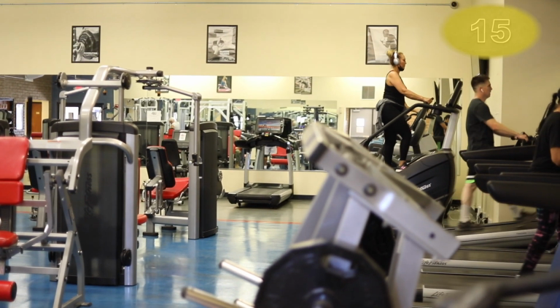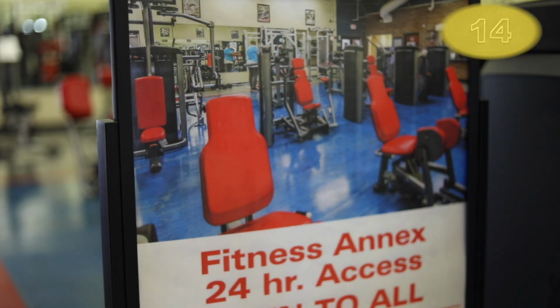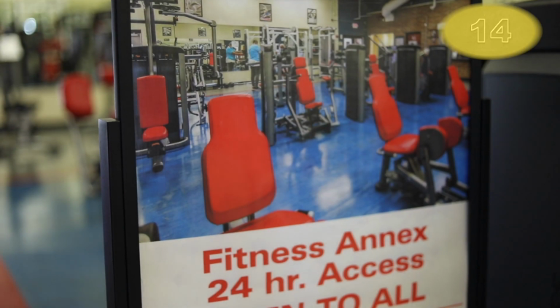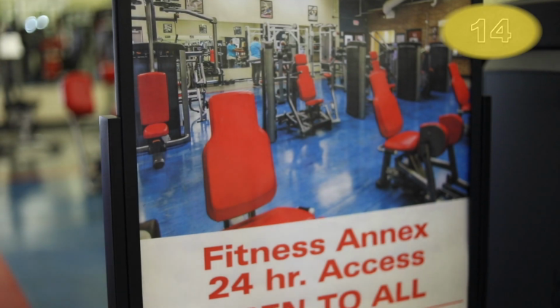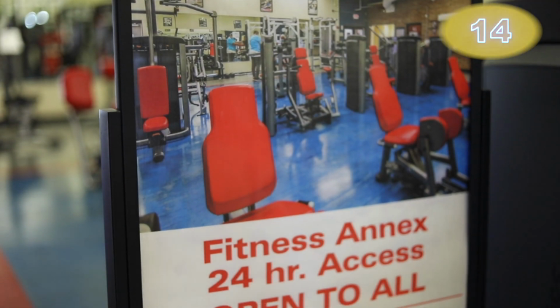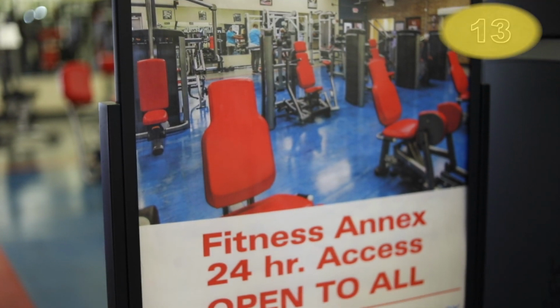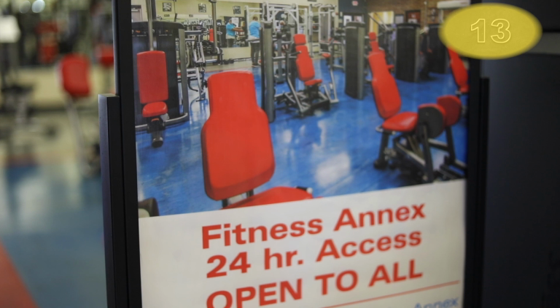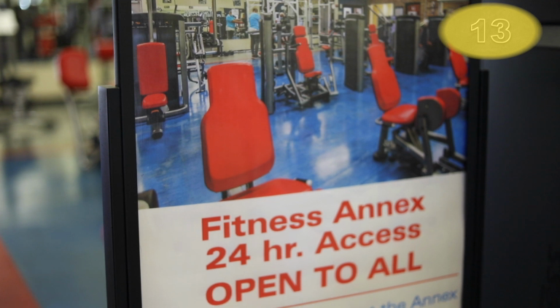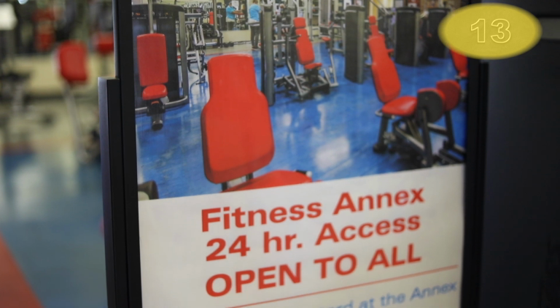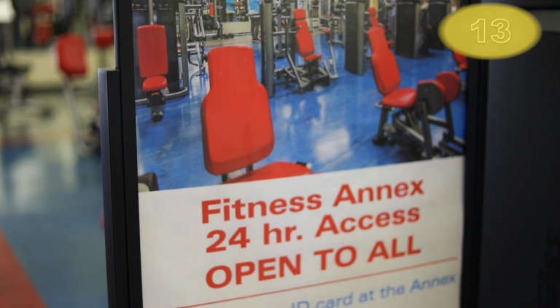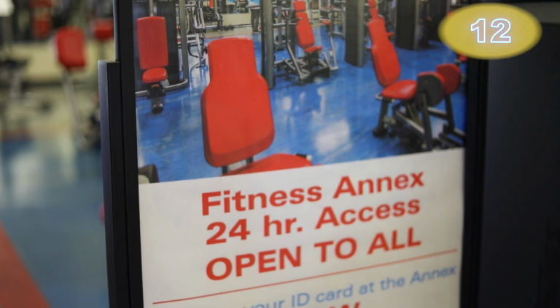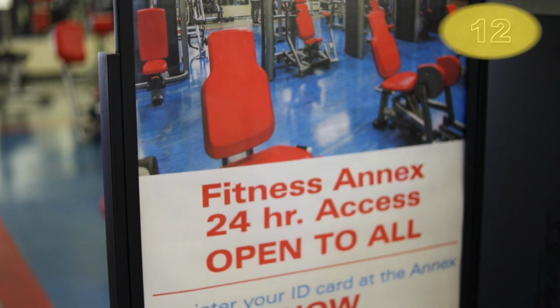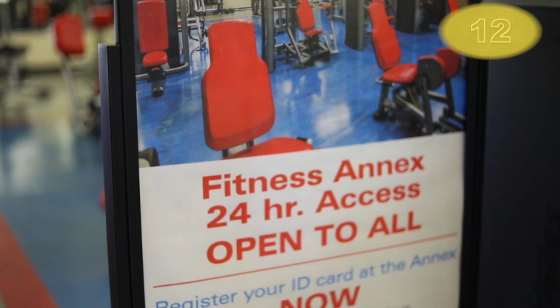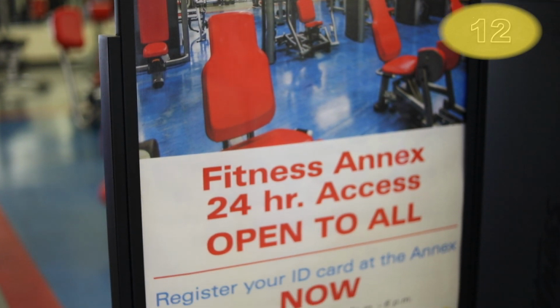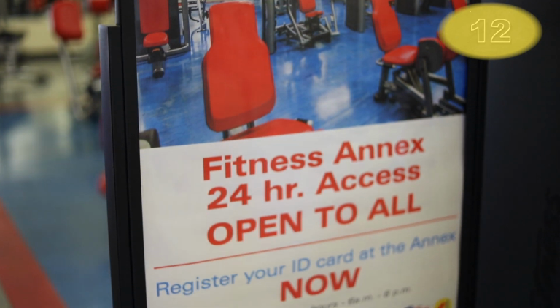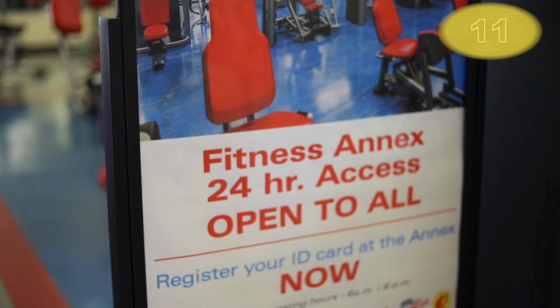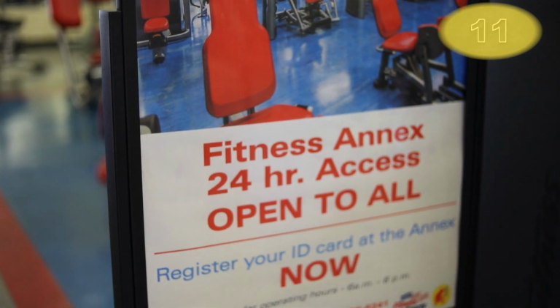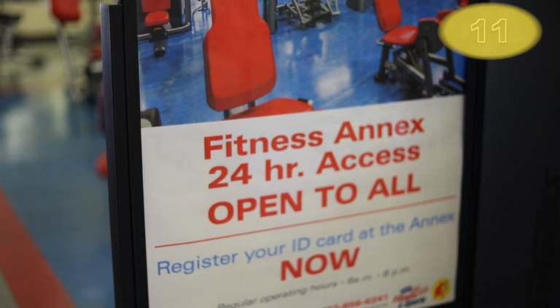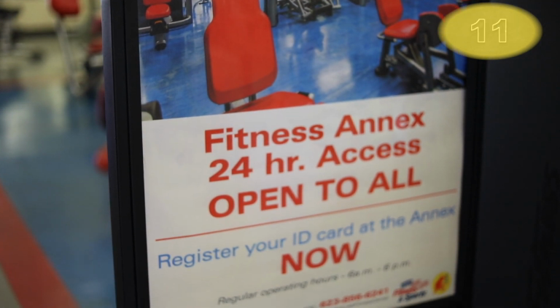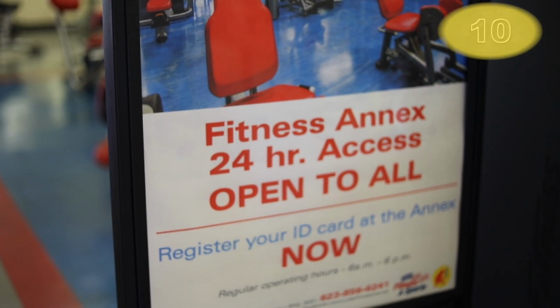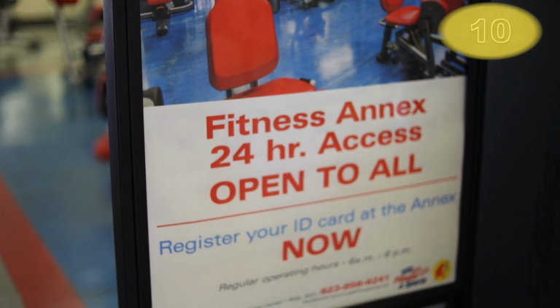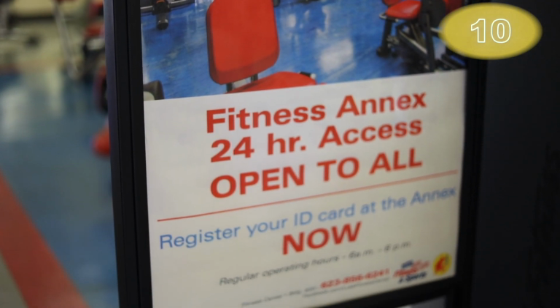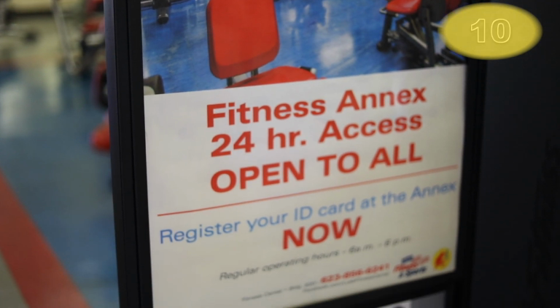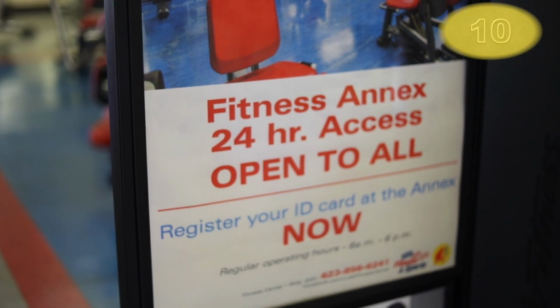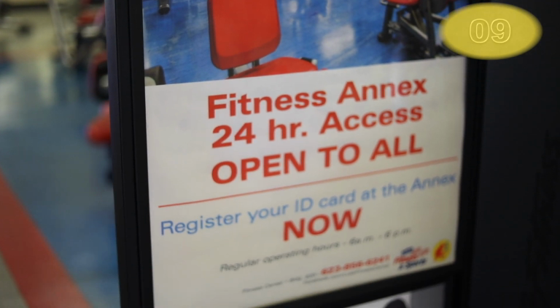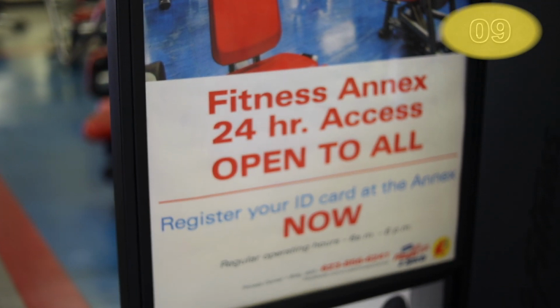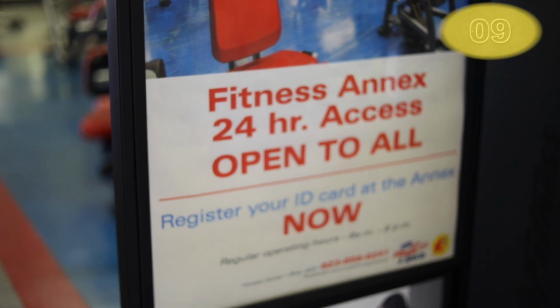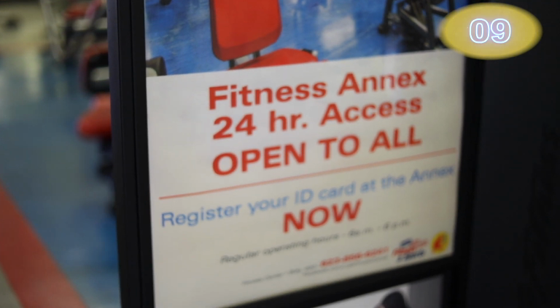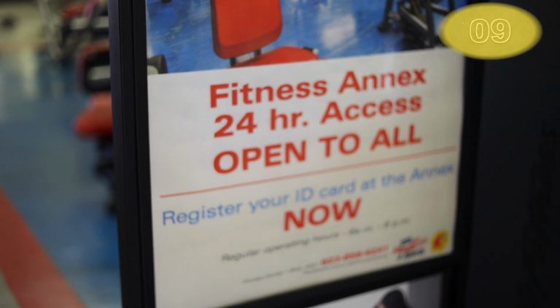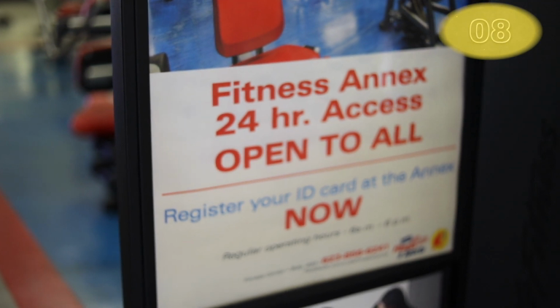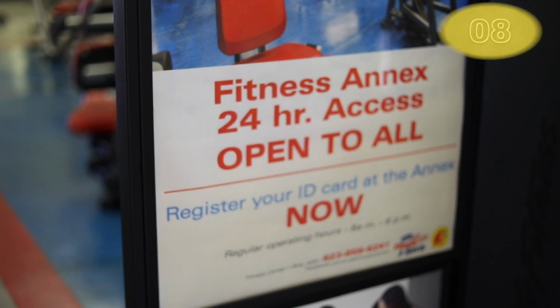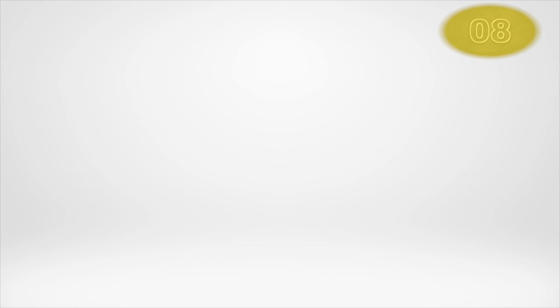Anybody that wants 24-7 access must get their CAC card enabled for after hours at the Fitness Center's counter.